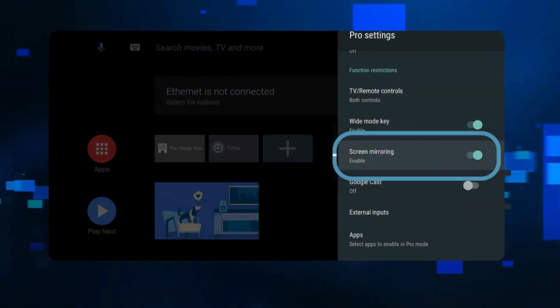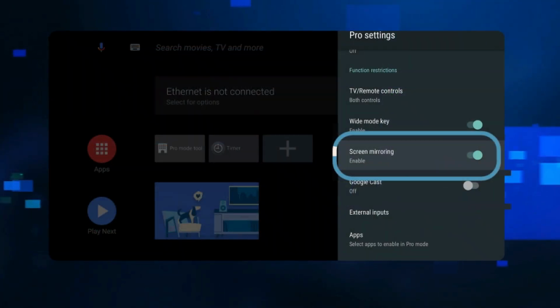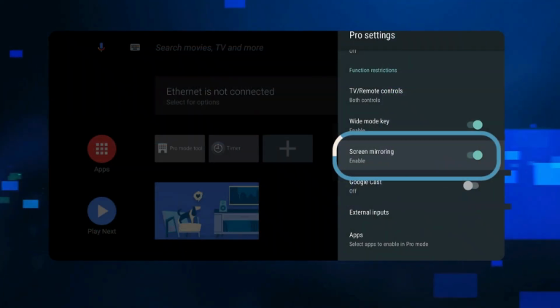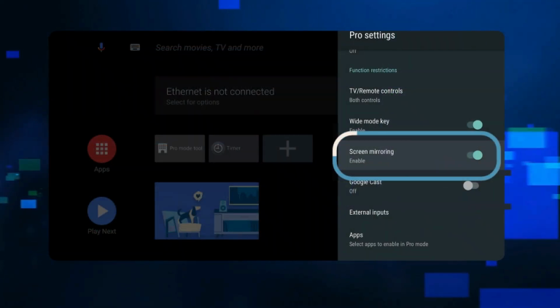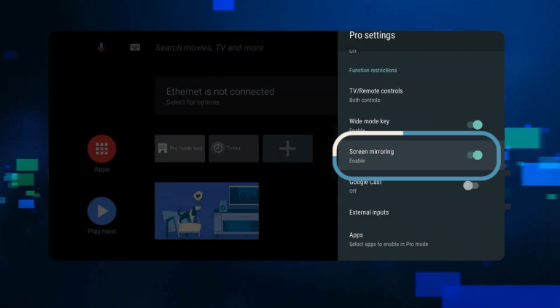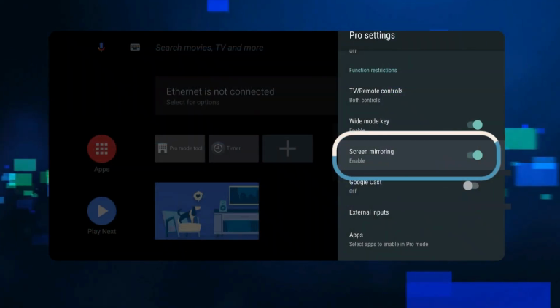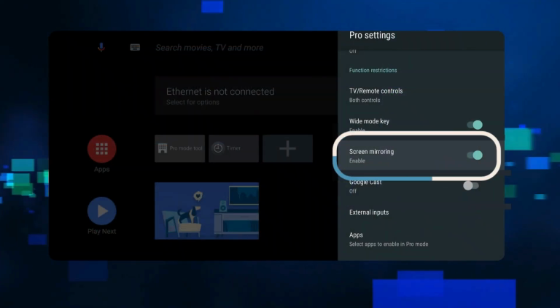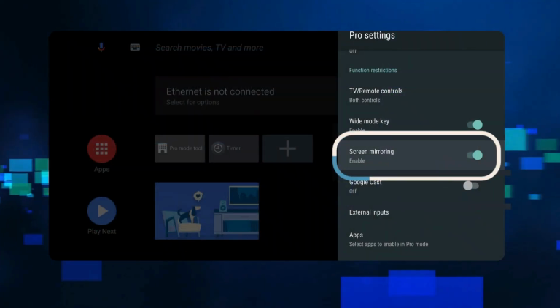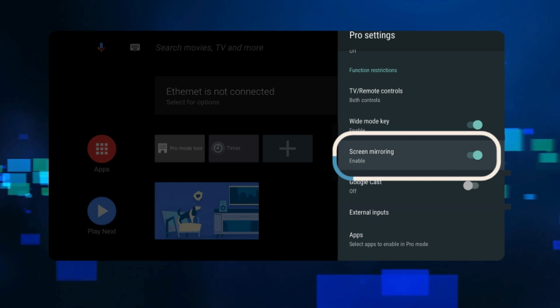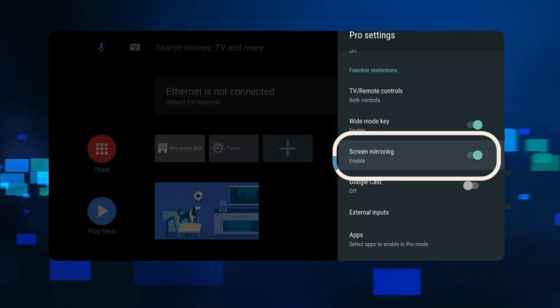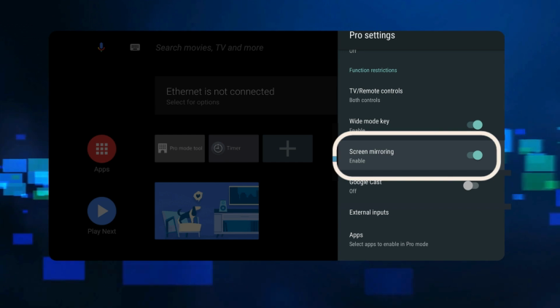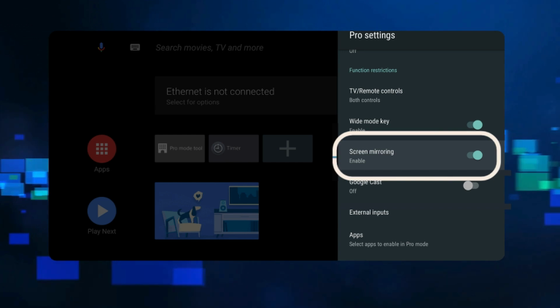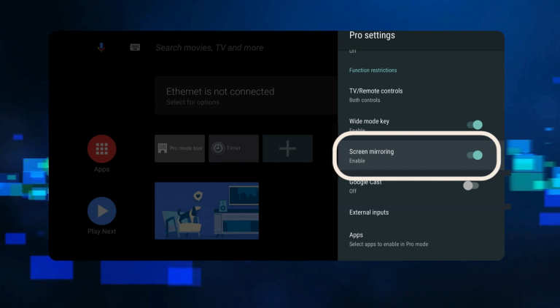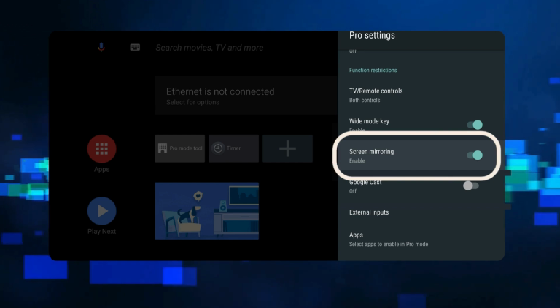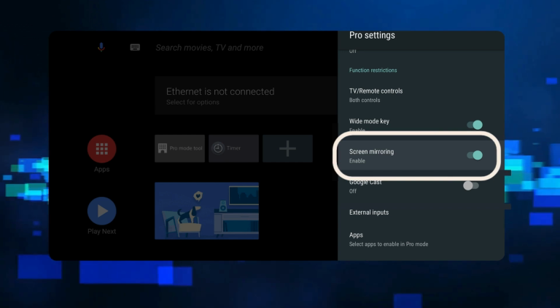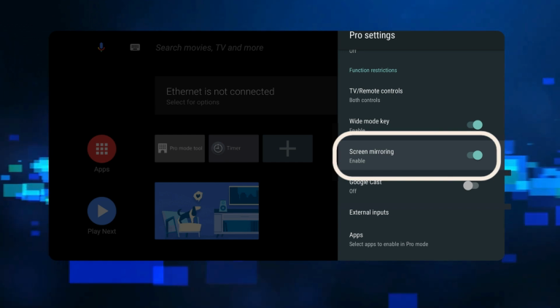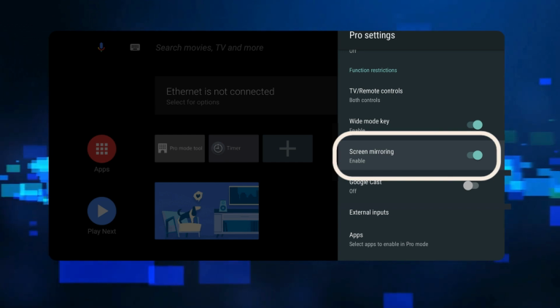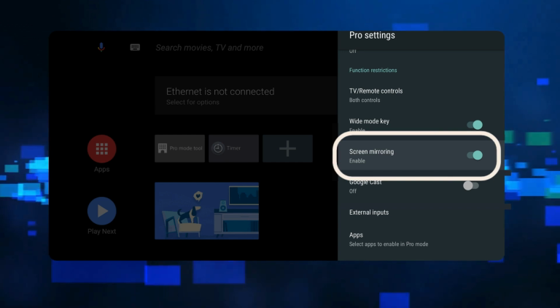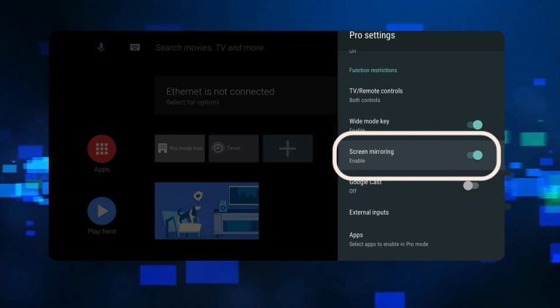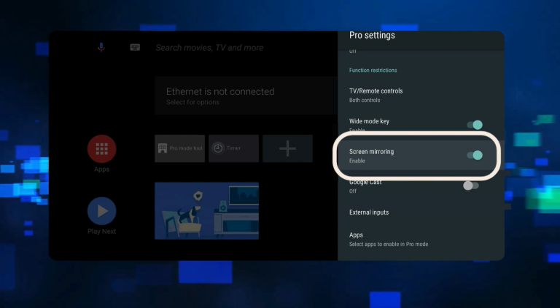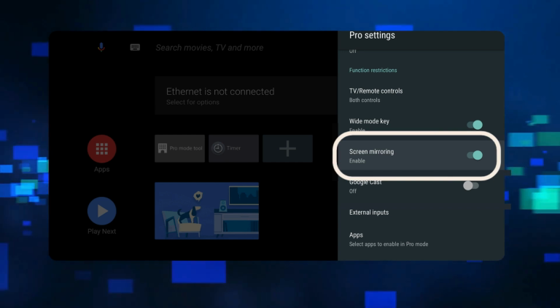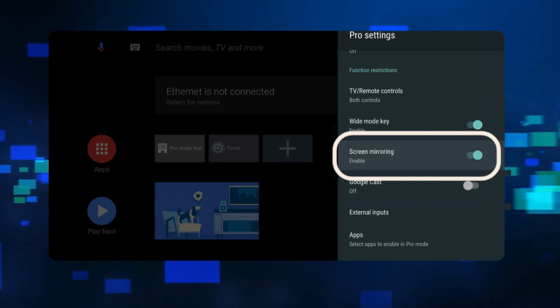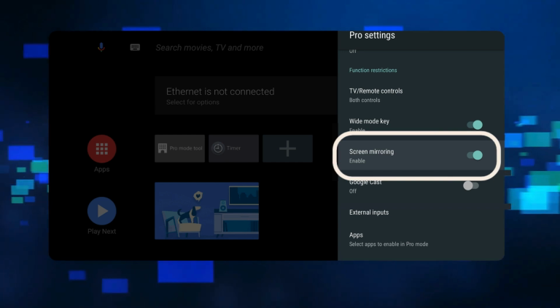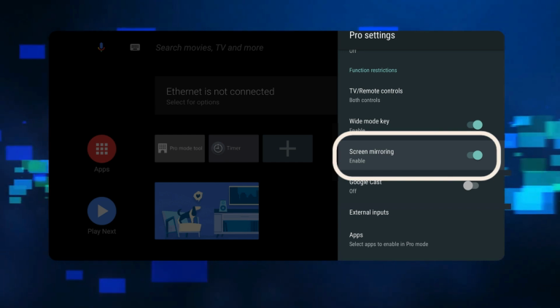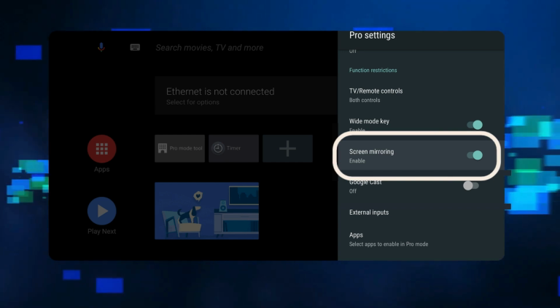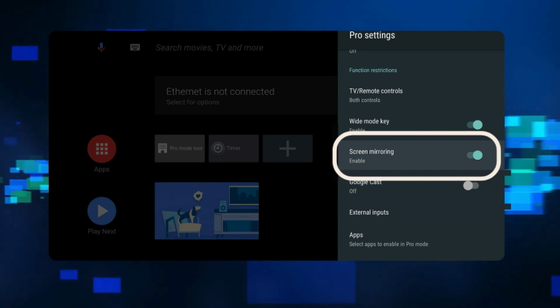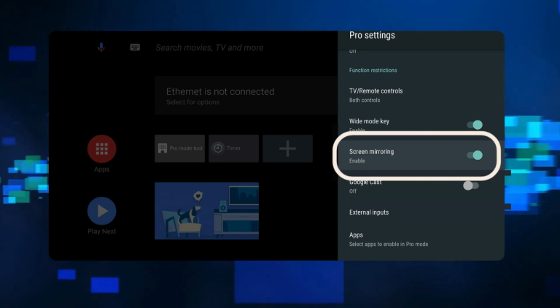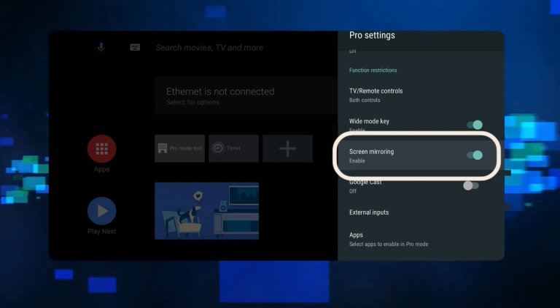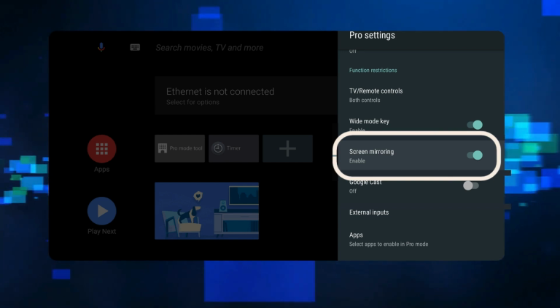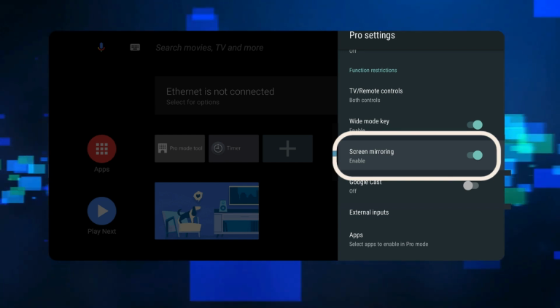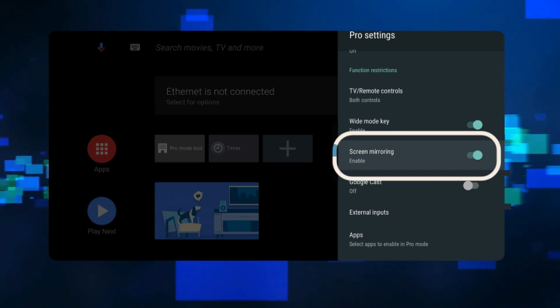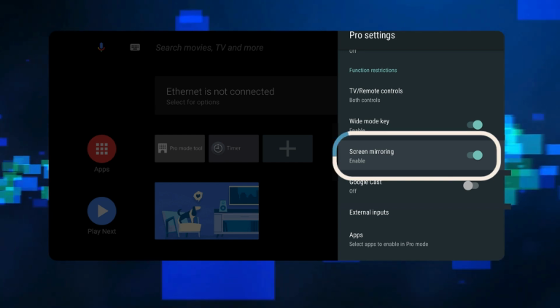Using your TV remote, go to the Source menu and select Screen Mirroring to prepare the TV.